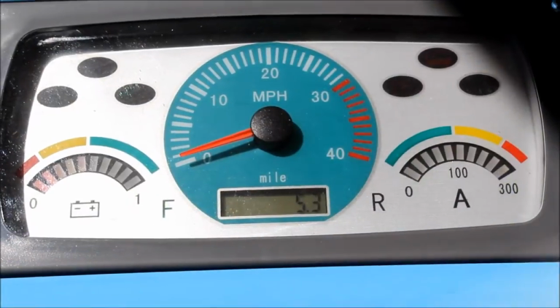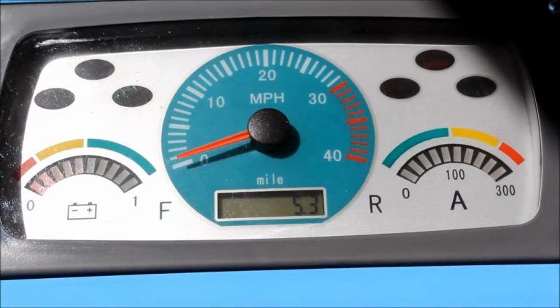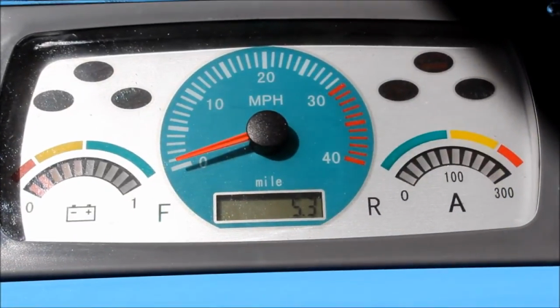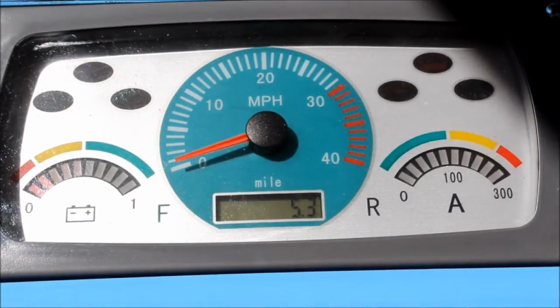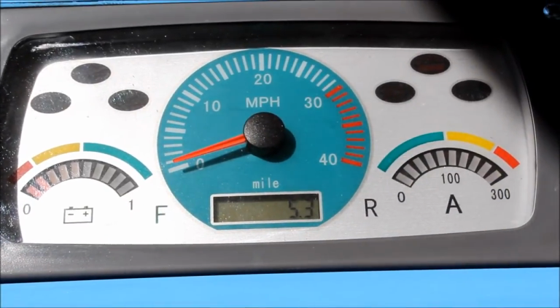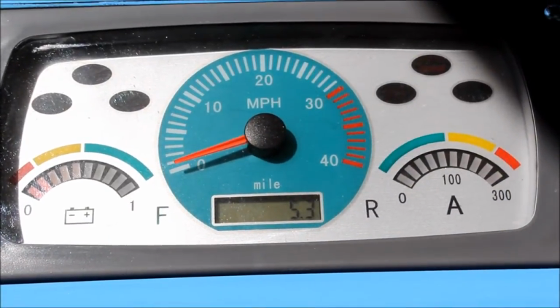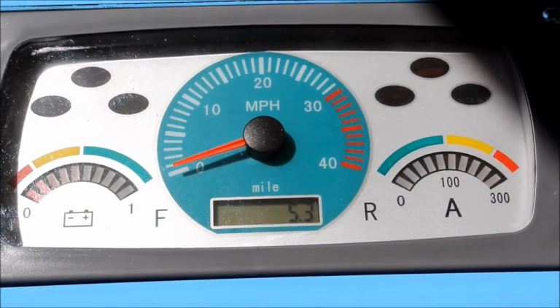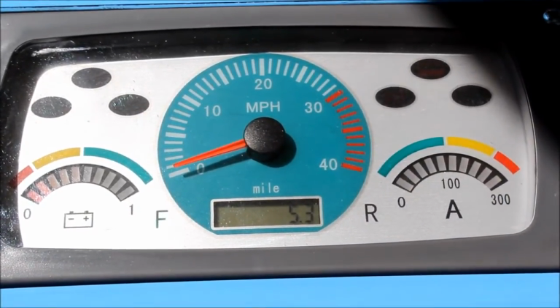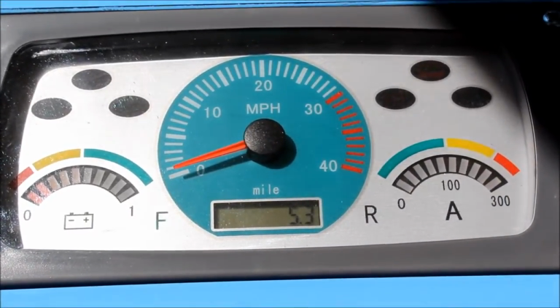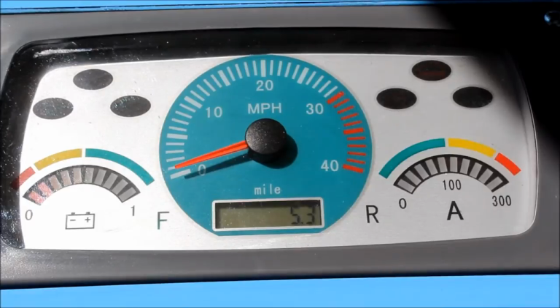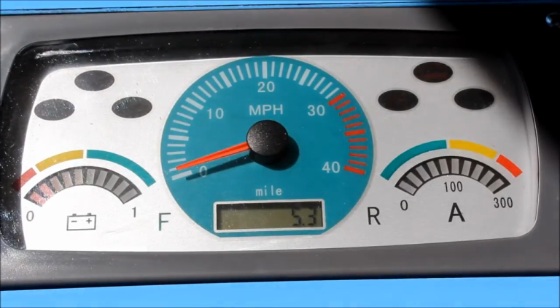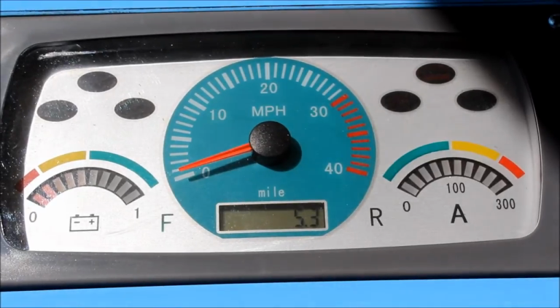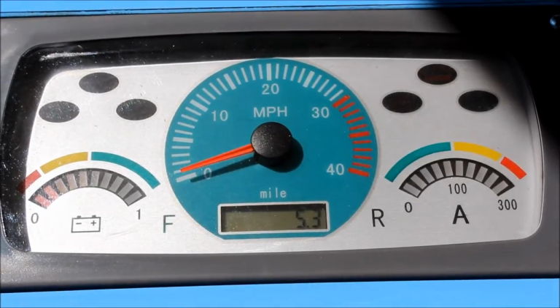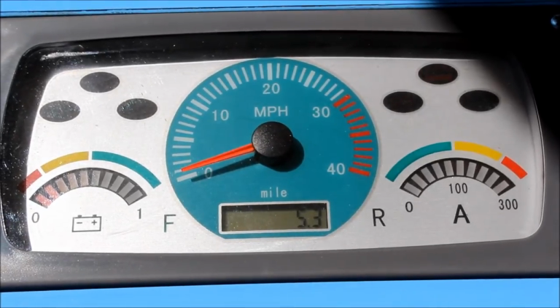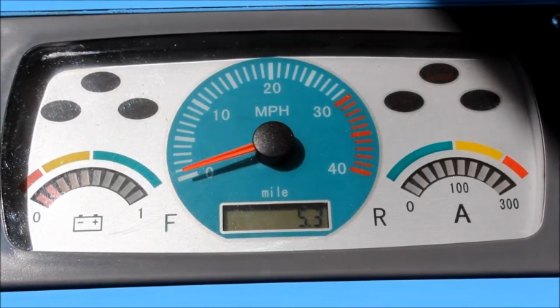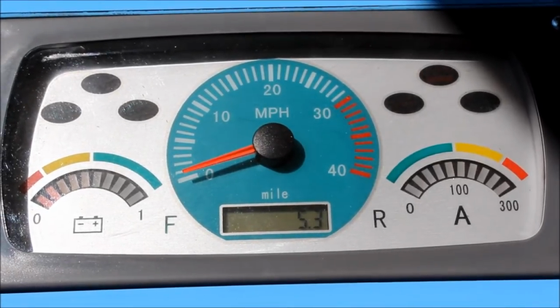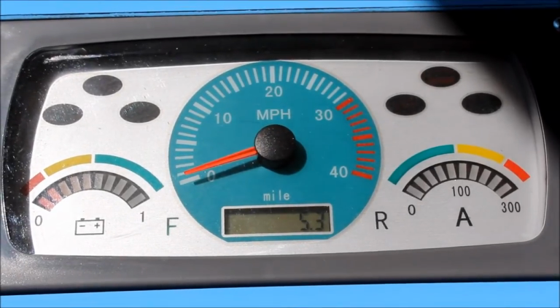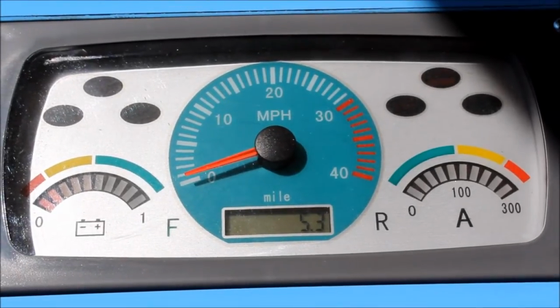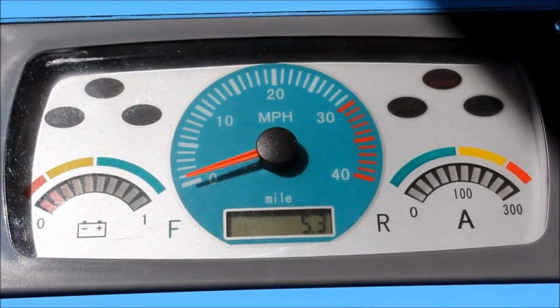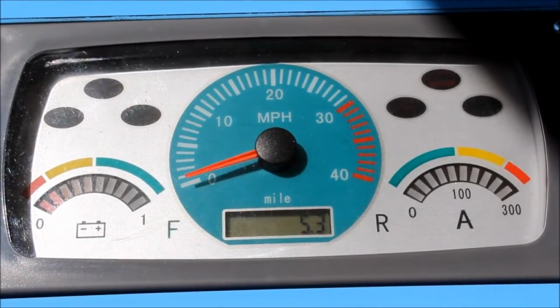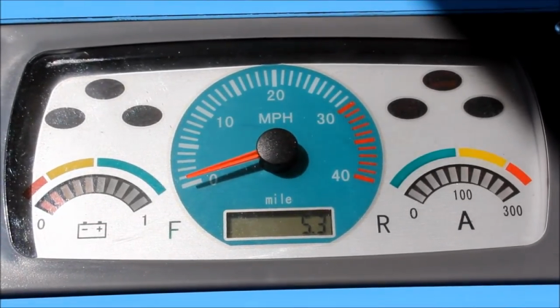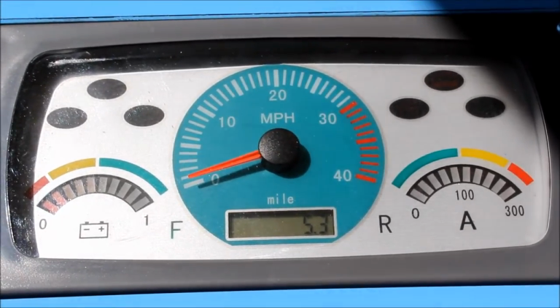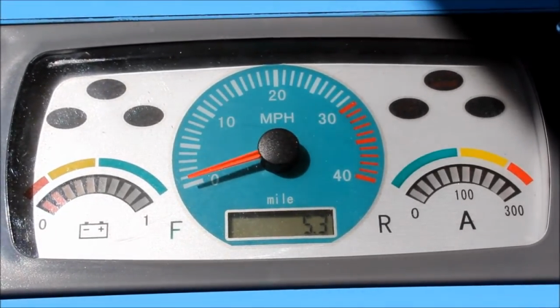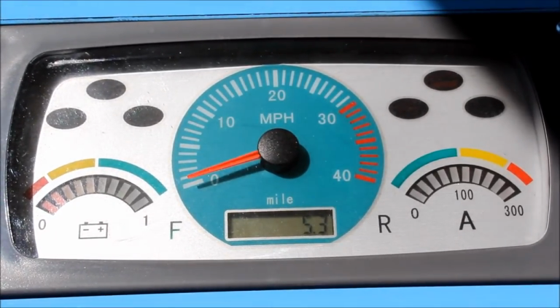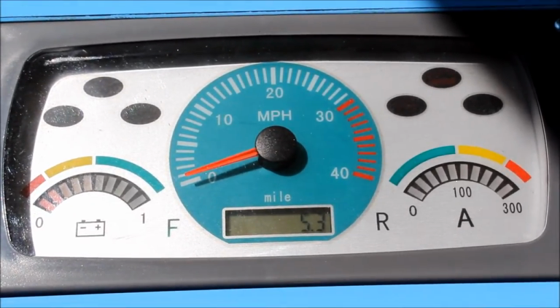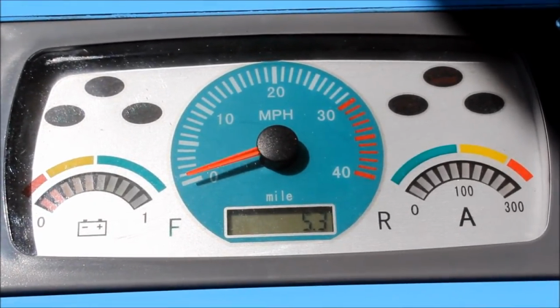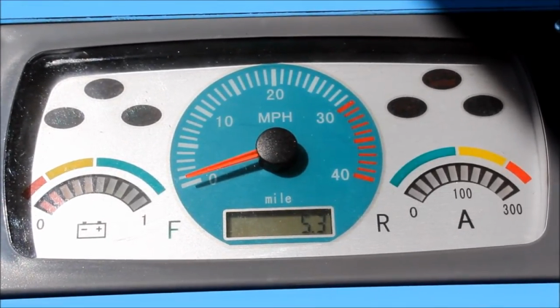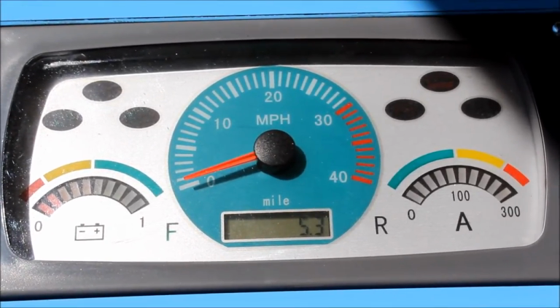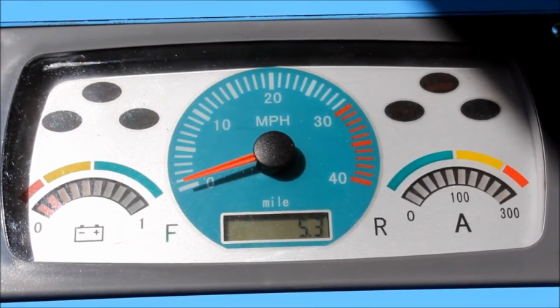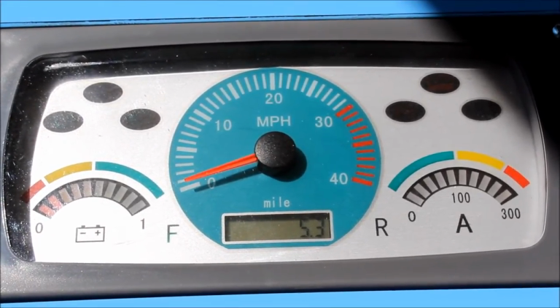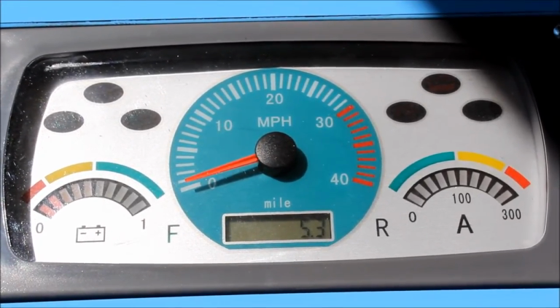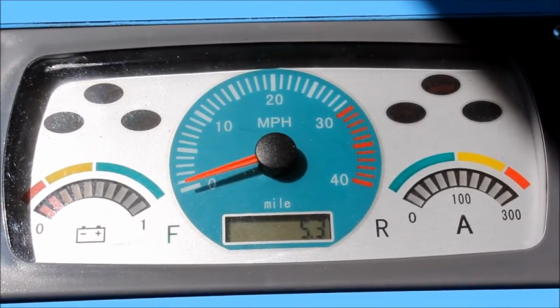As you can see, we are currently at 5.3 miles on the odometer and we are about to start the testing.